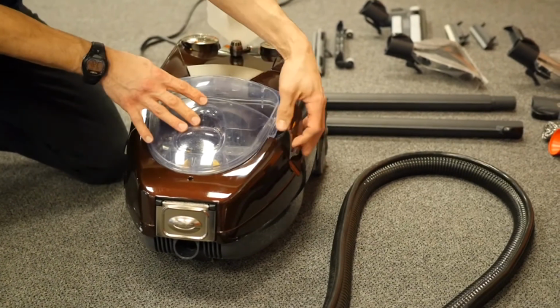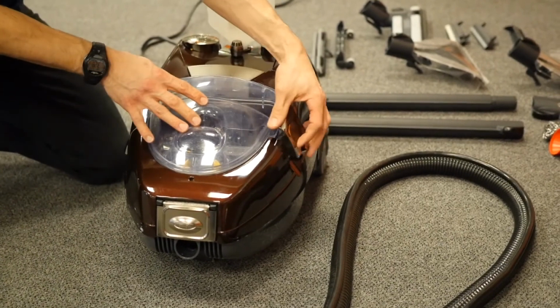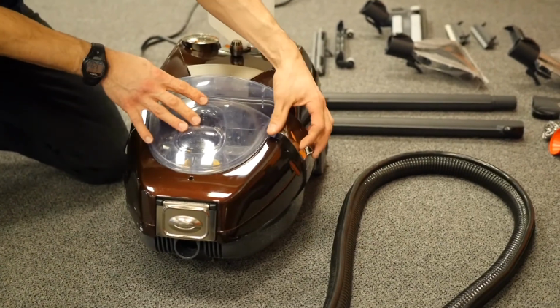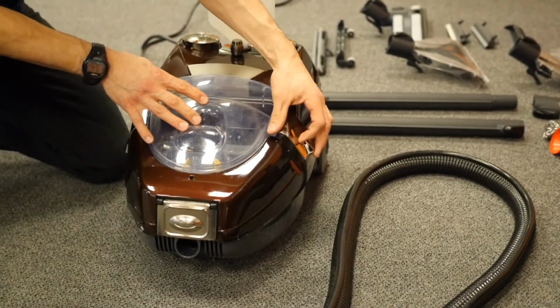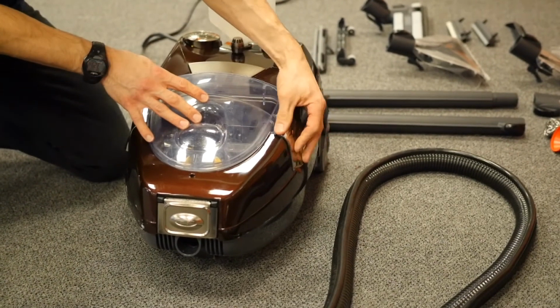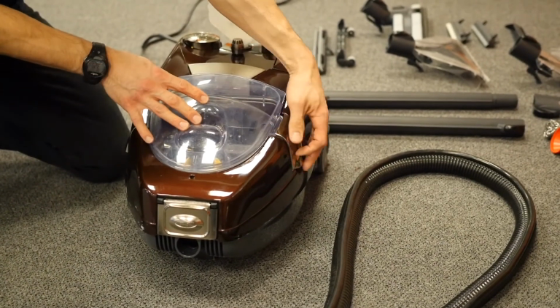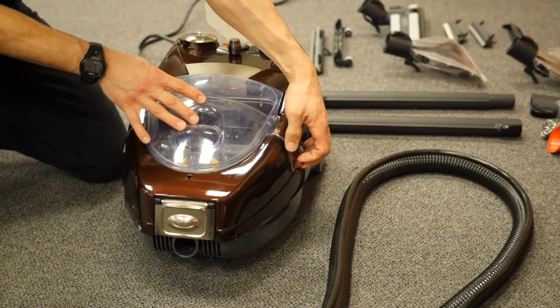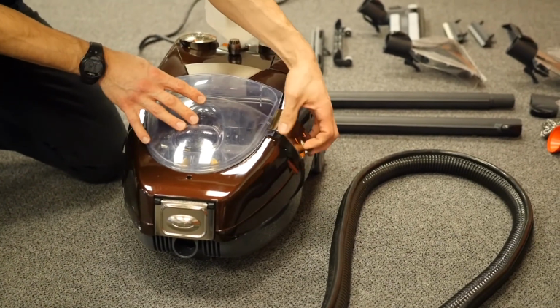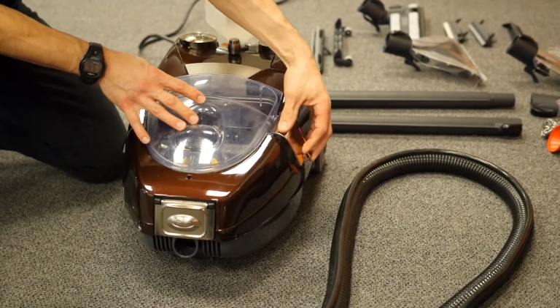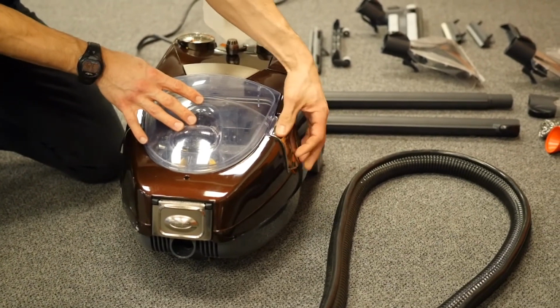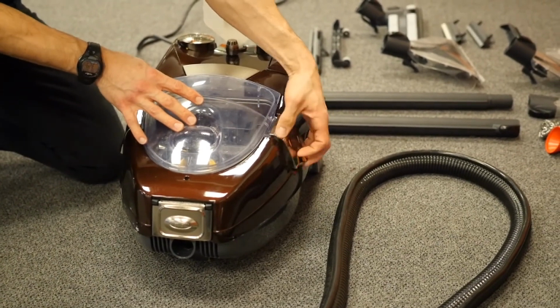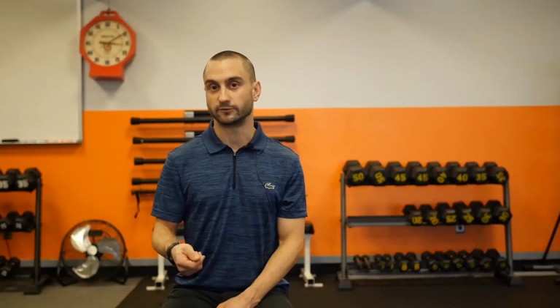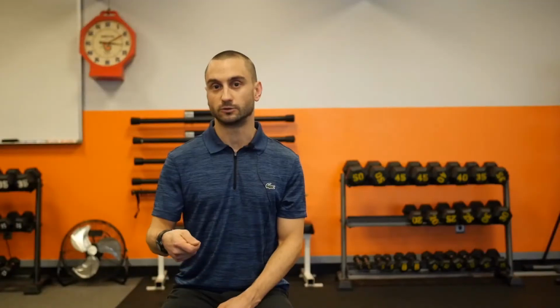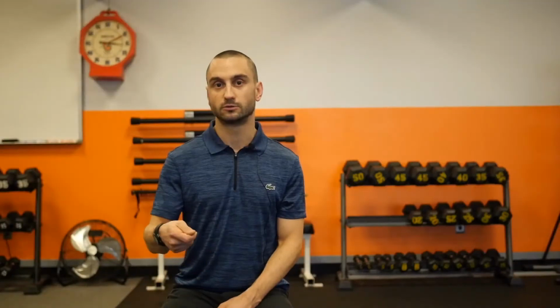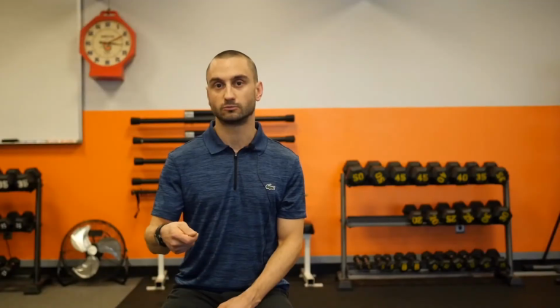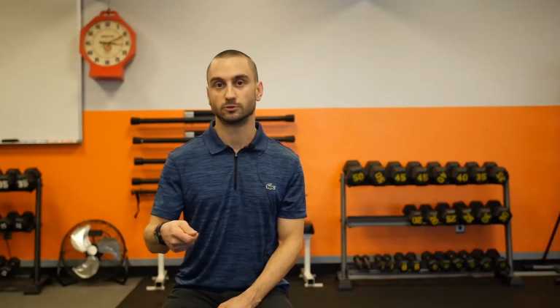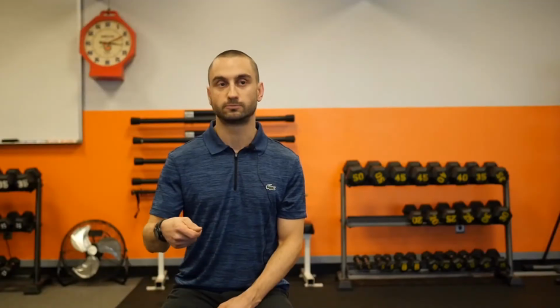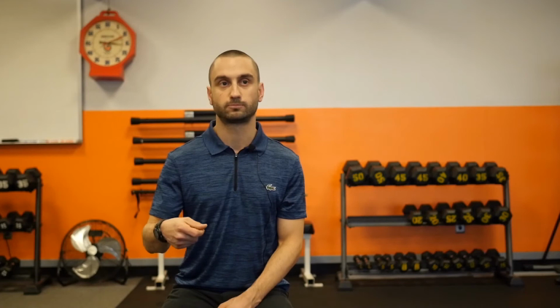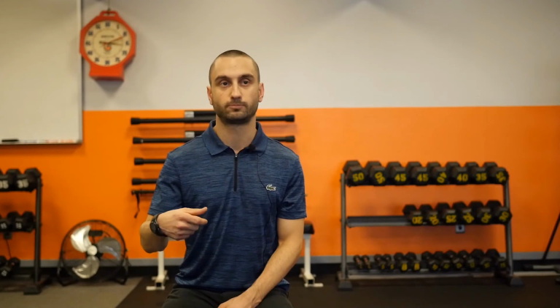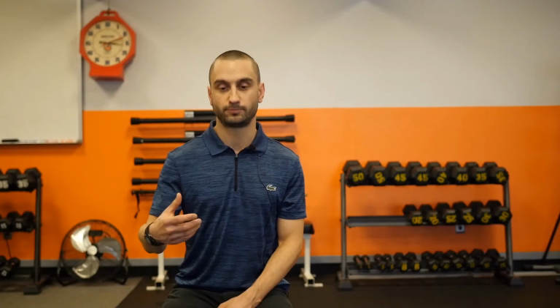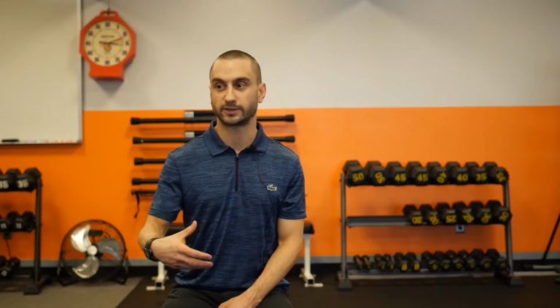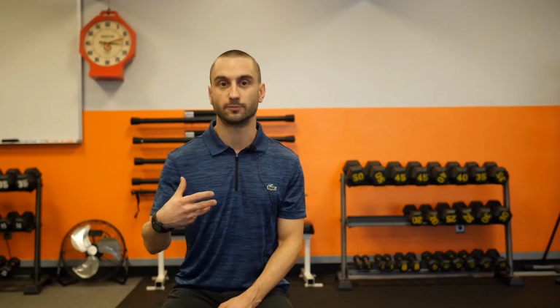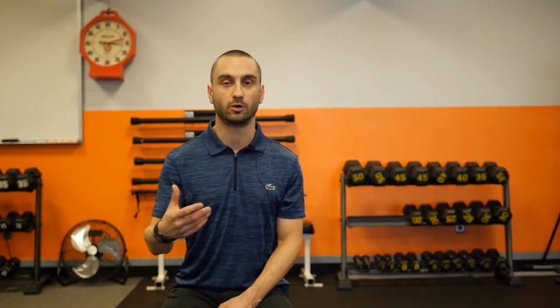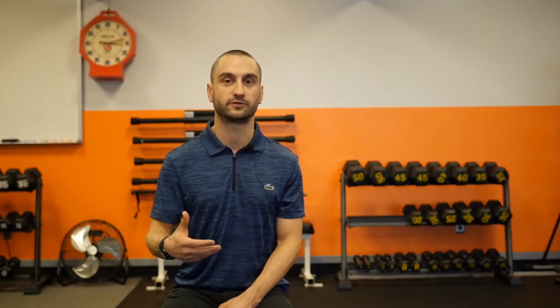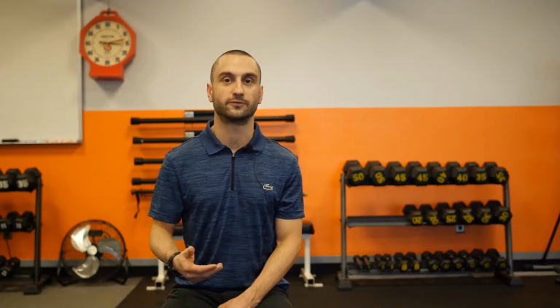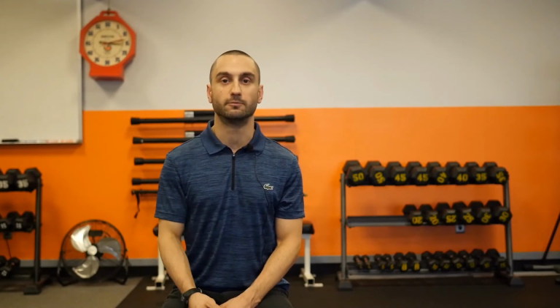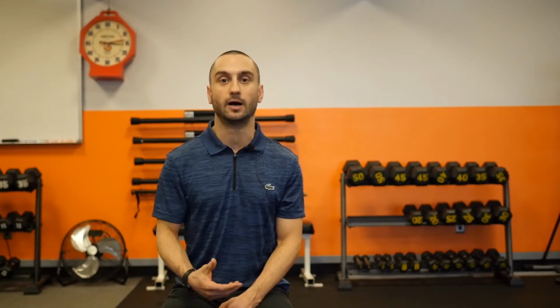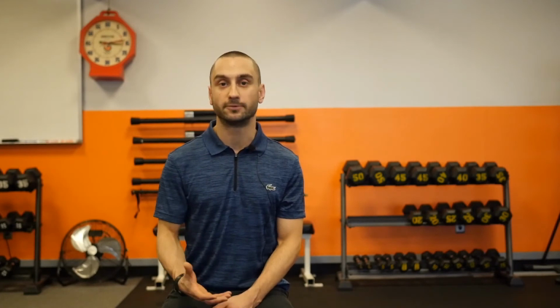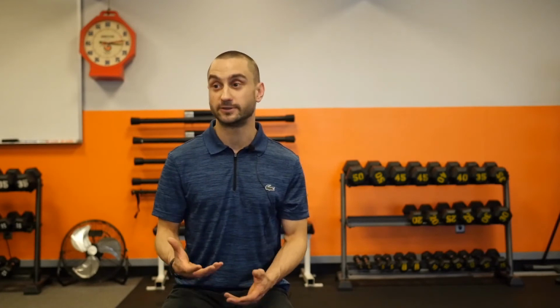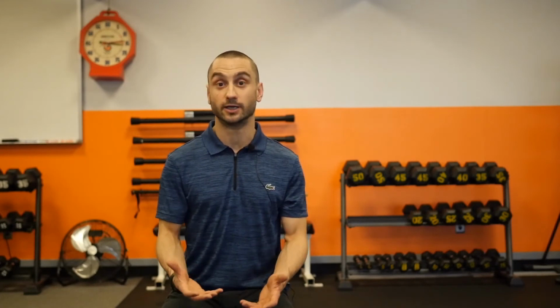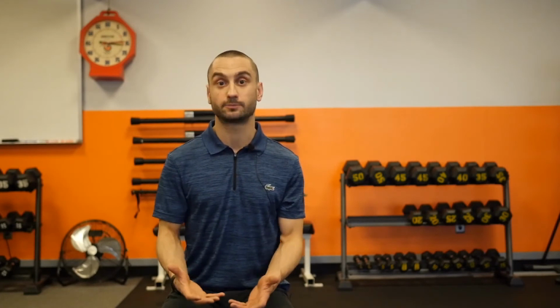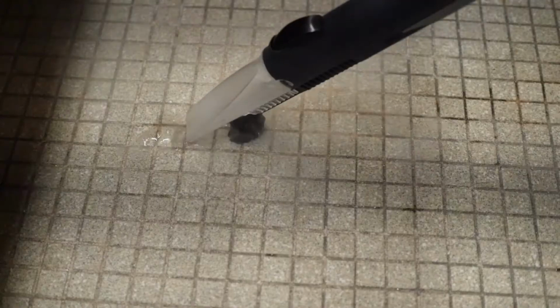Right now it's in the process of deep cleaning, so we're picking up all the stuff that the mop did not pick up.